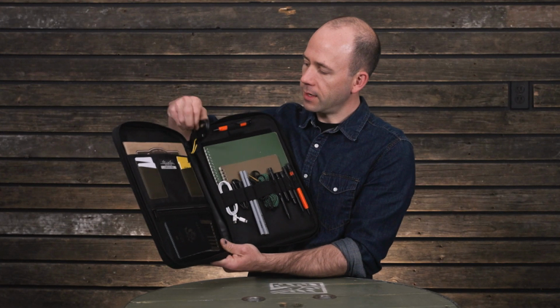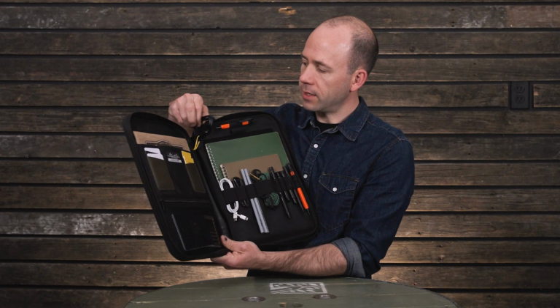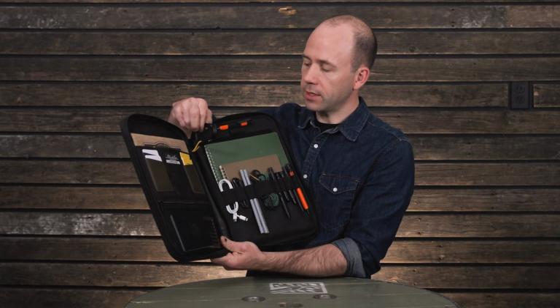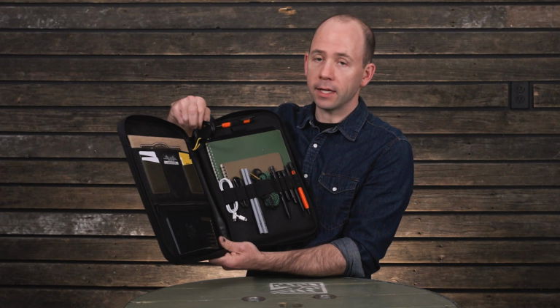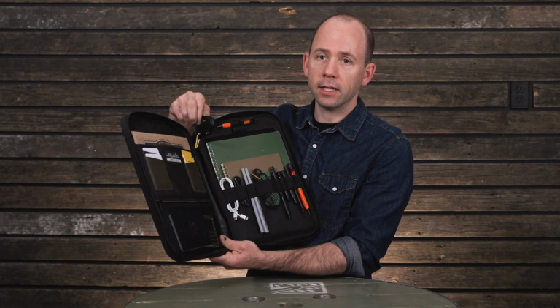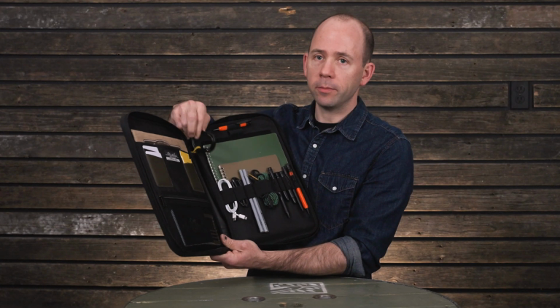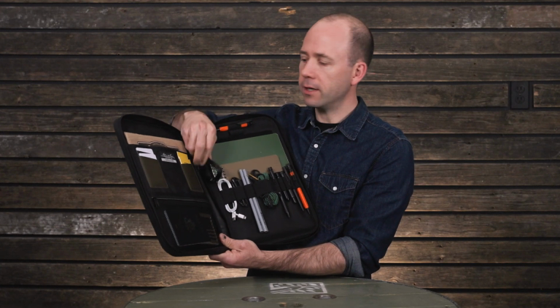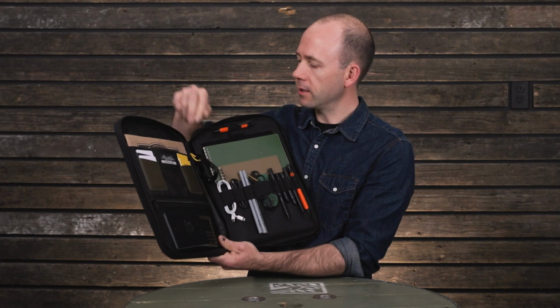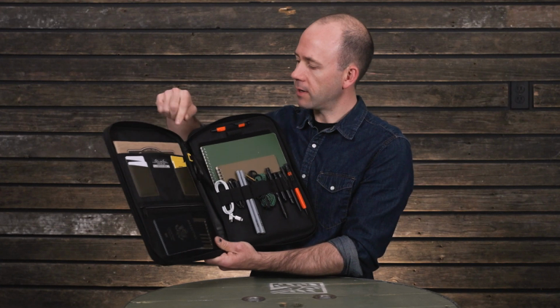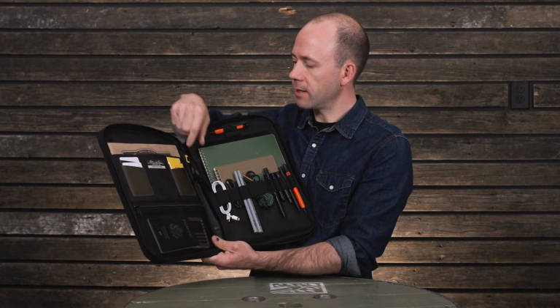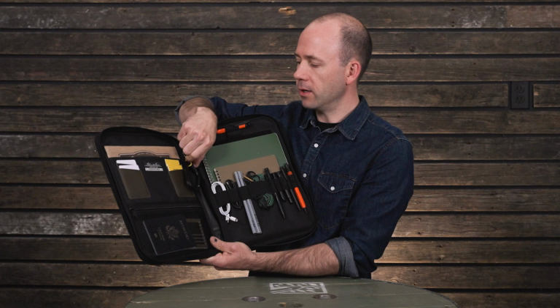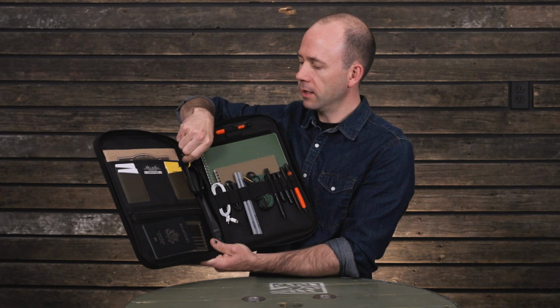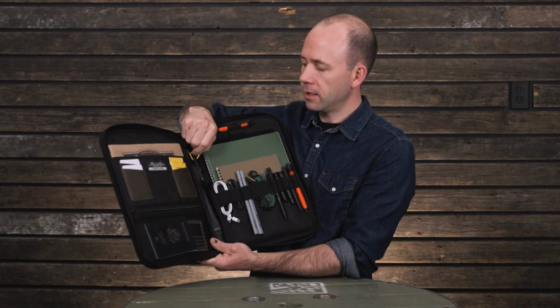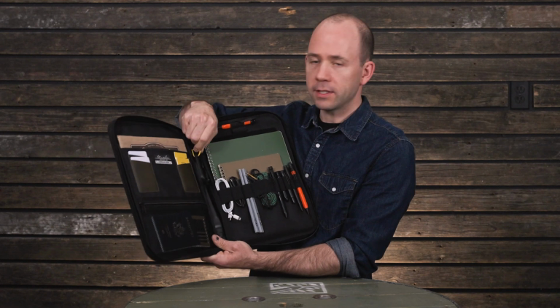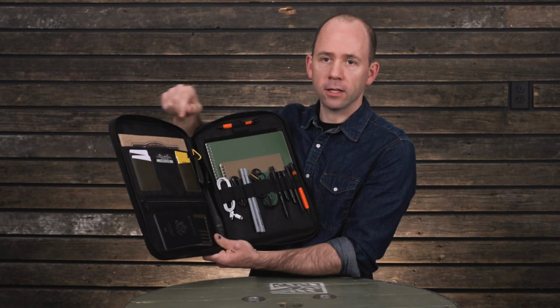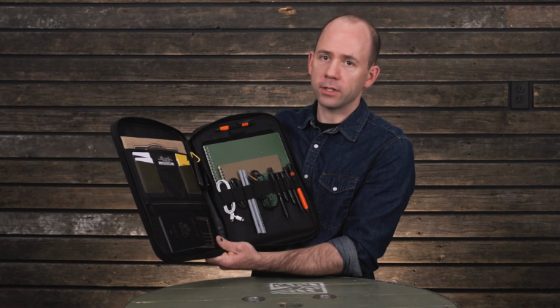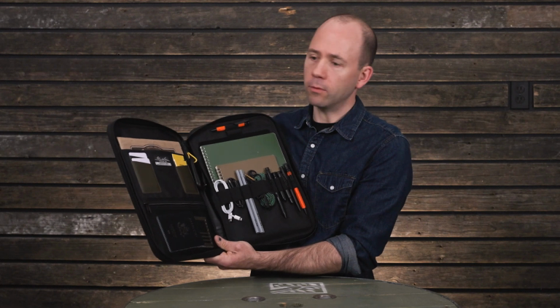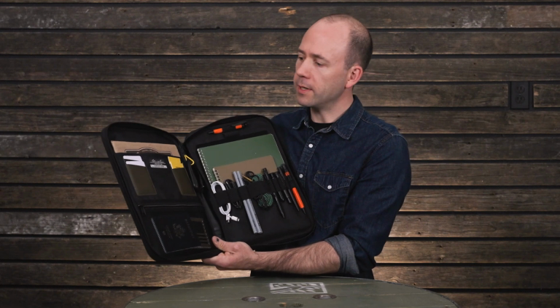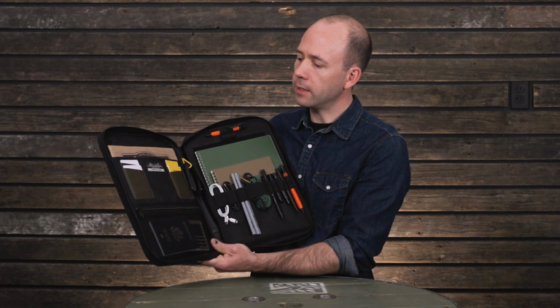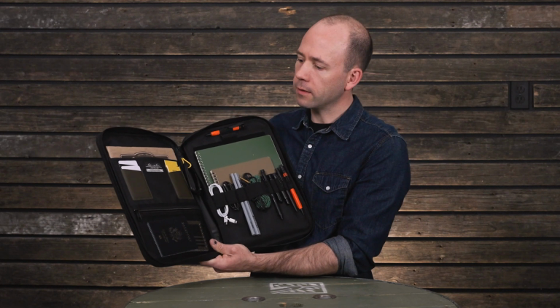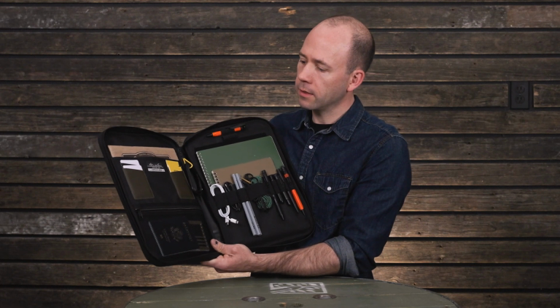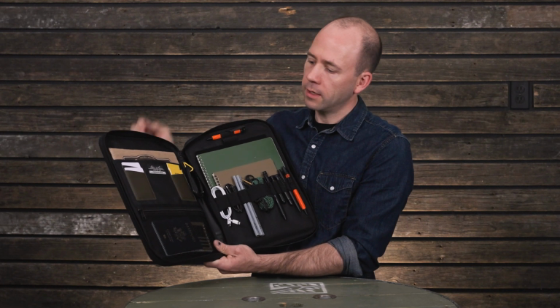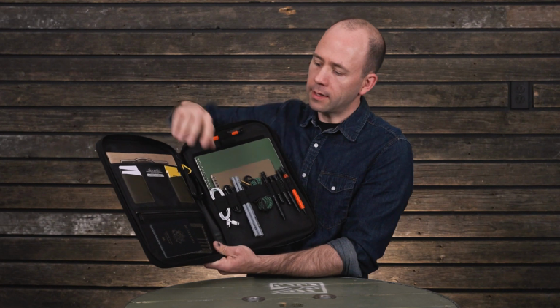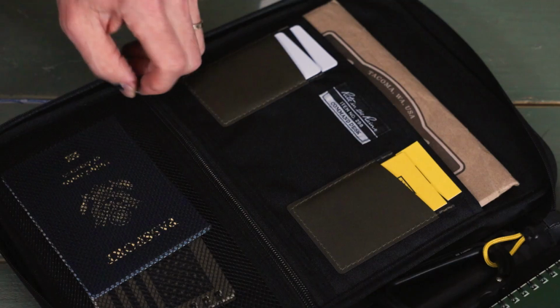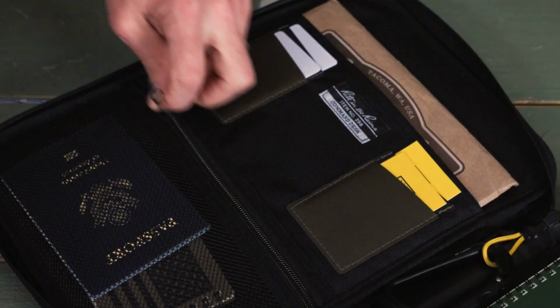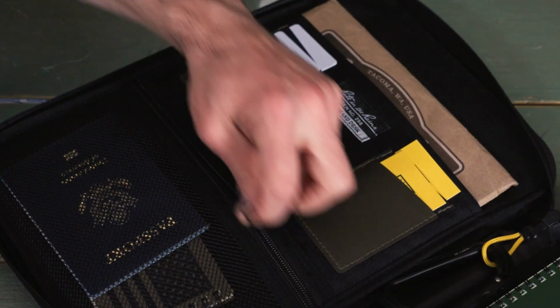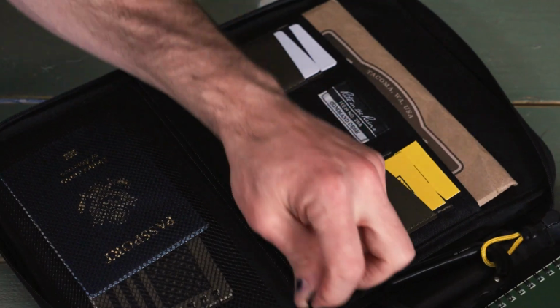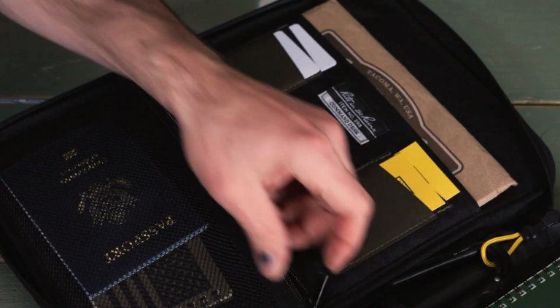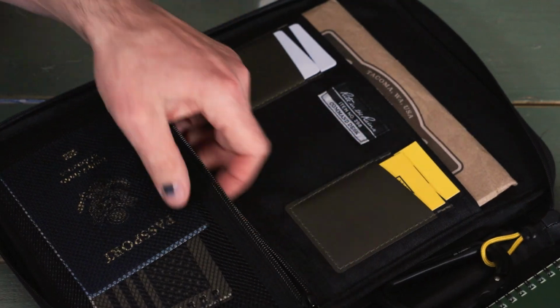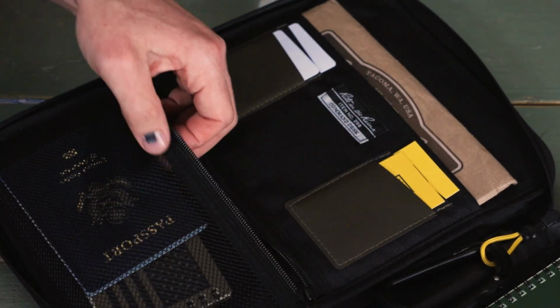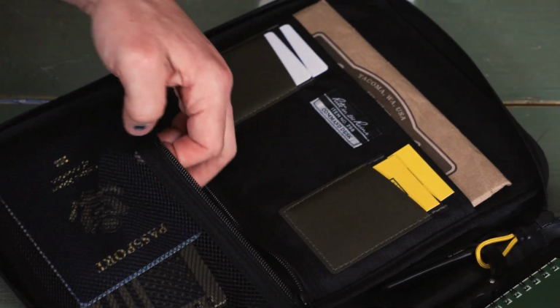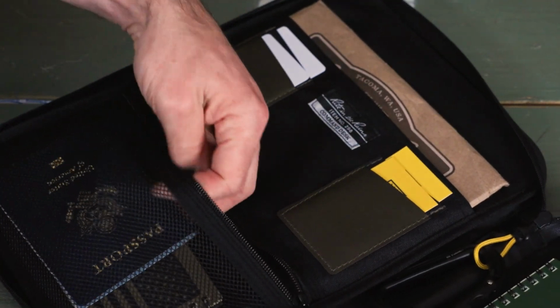There's a key loop right in the middle — it's yellow, so you won't miss it. And then there's a zippered pocket here.